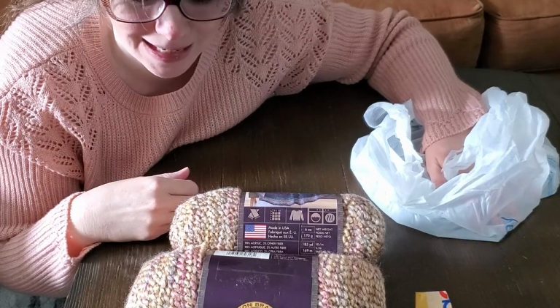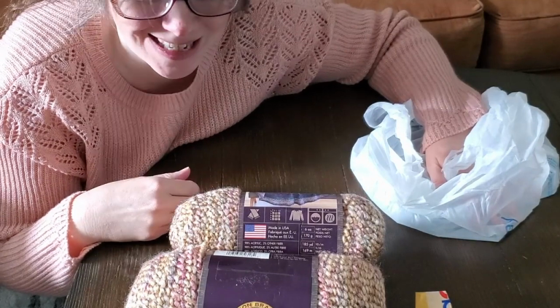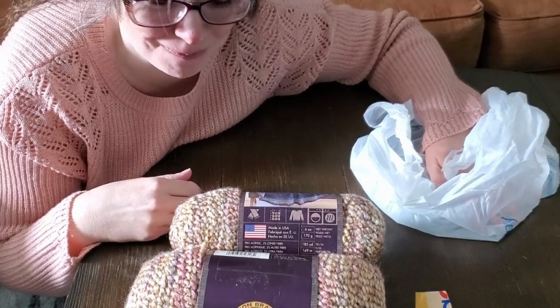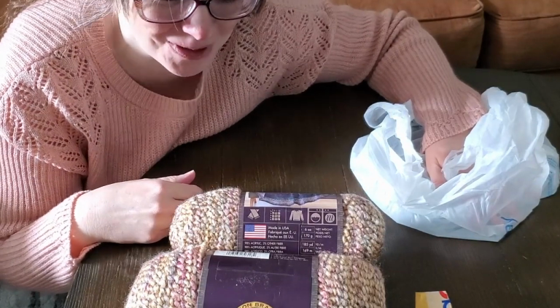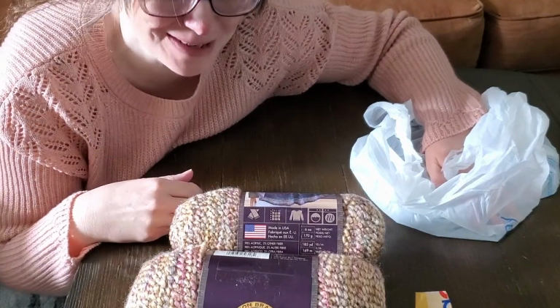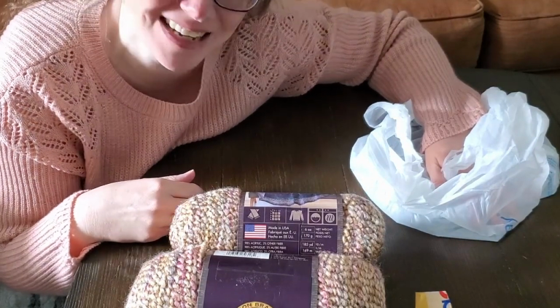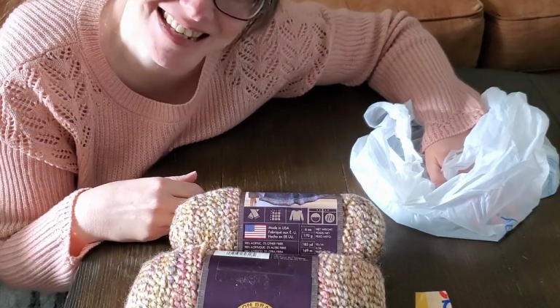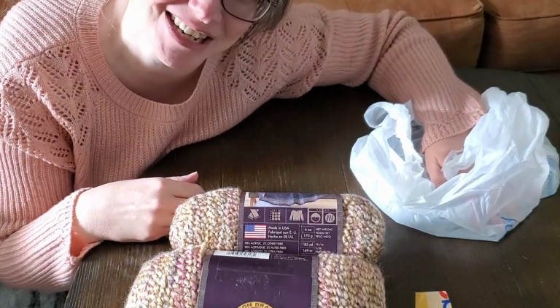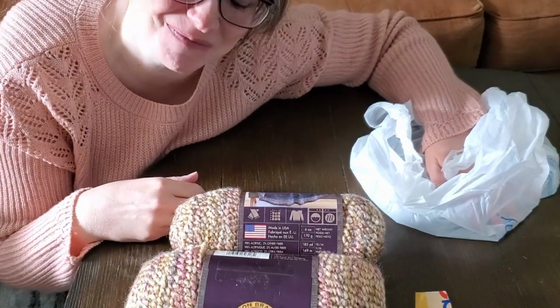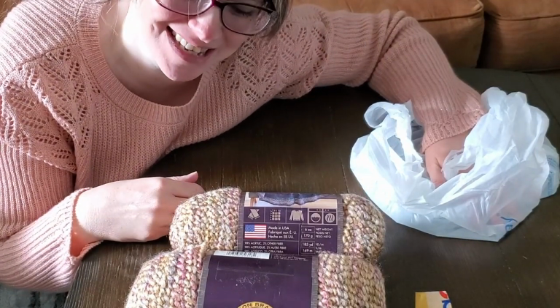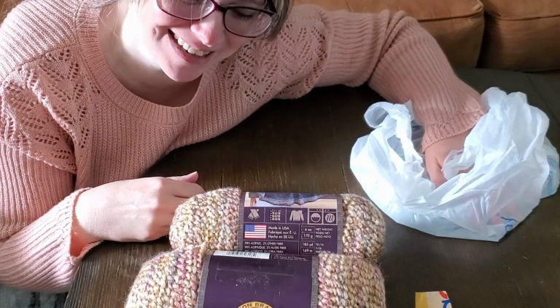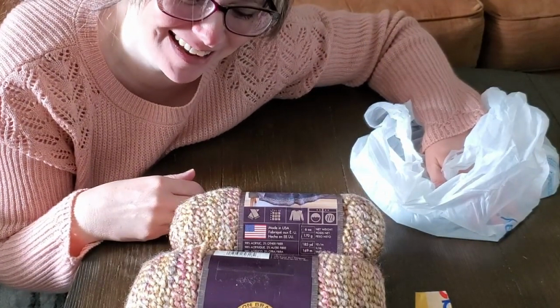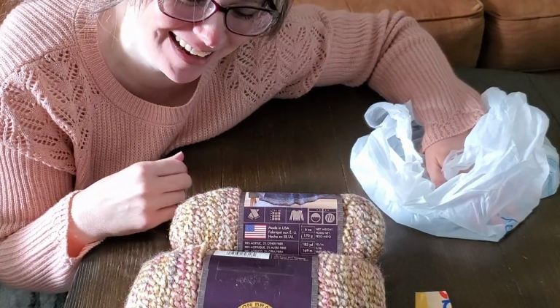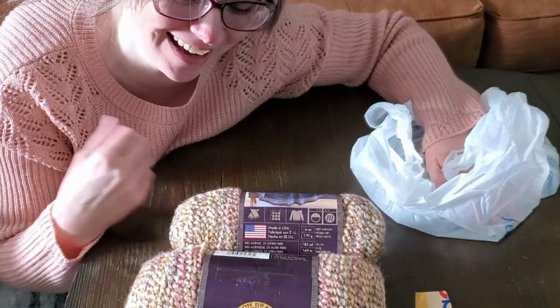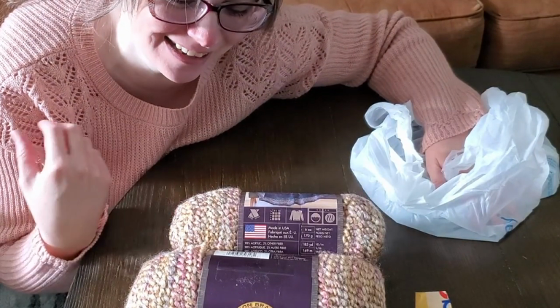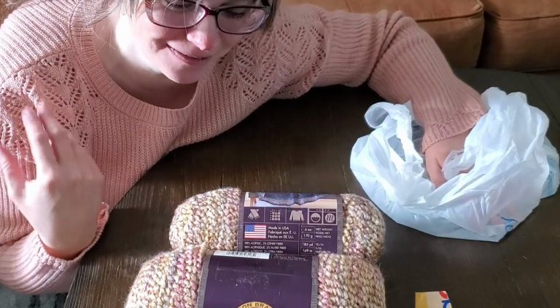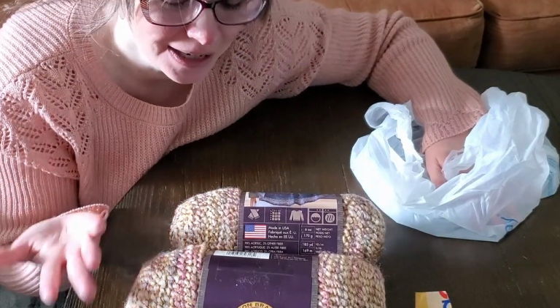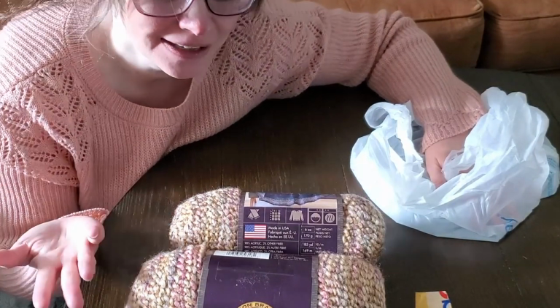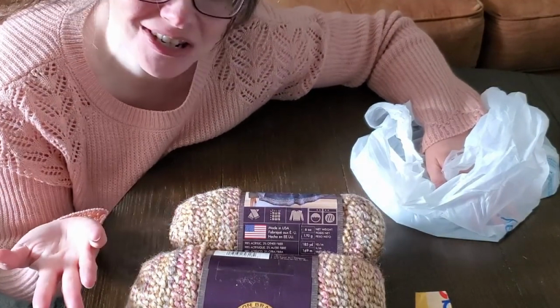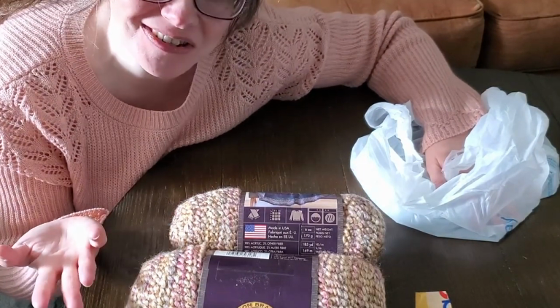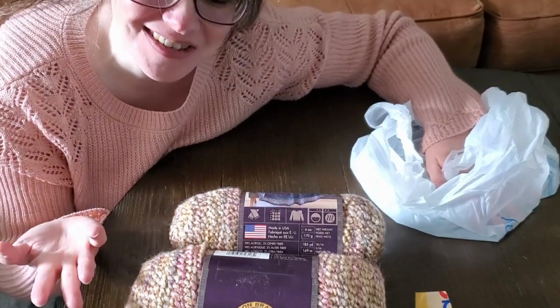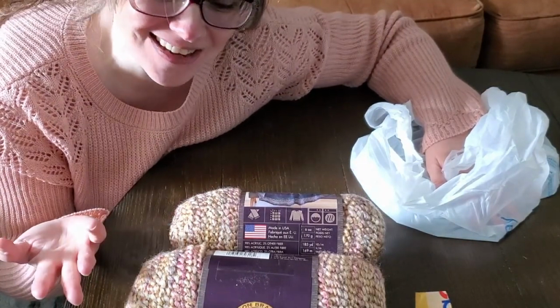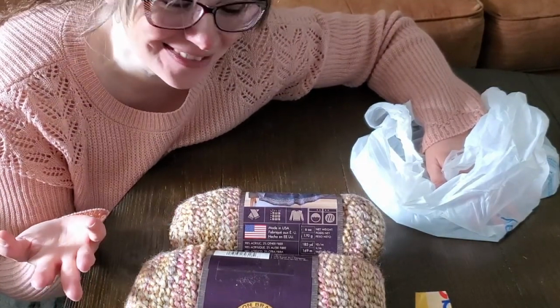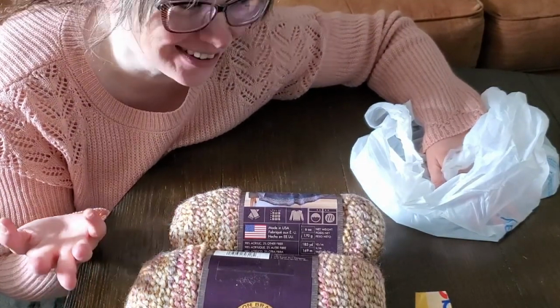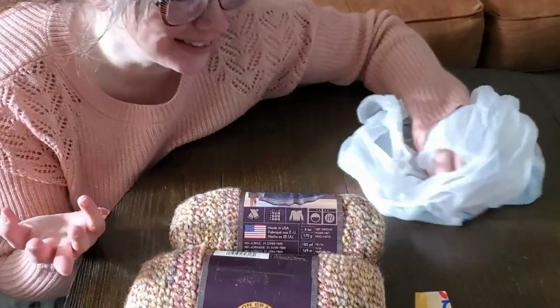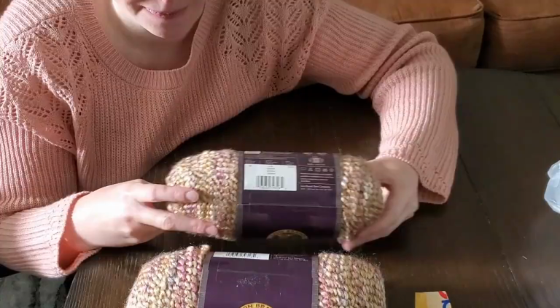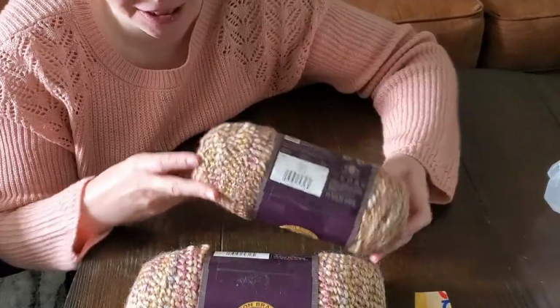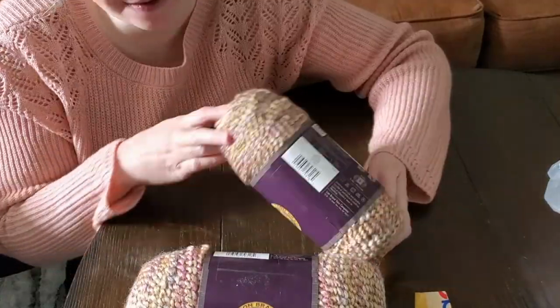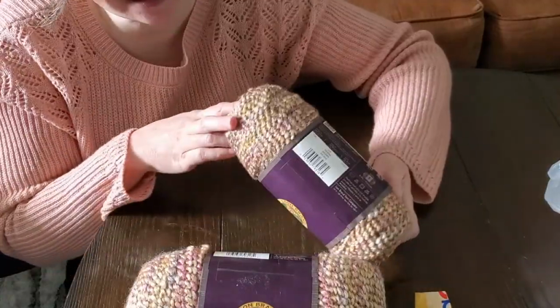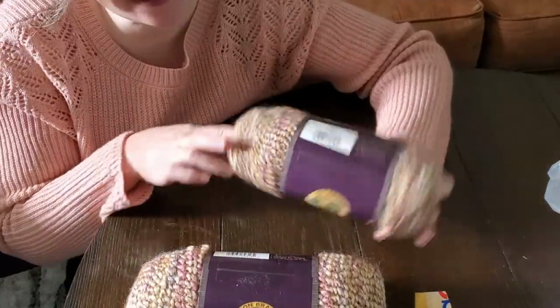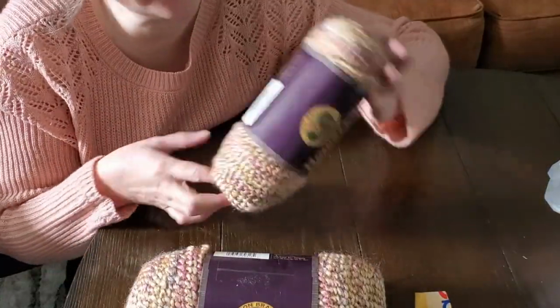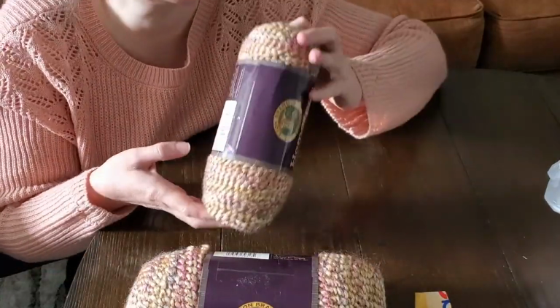It's supposed to be a stash buster and I ended up with two new skeins of yarn, but you know, that's how it goes.